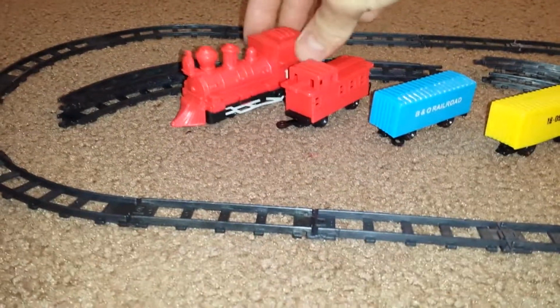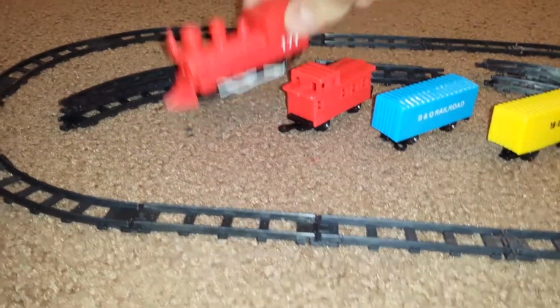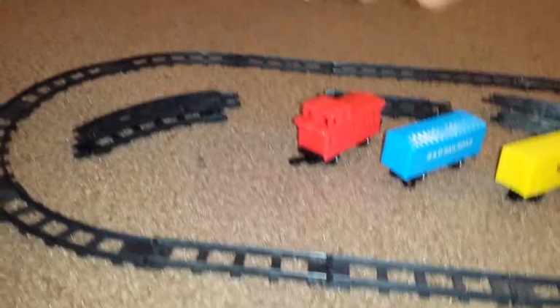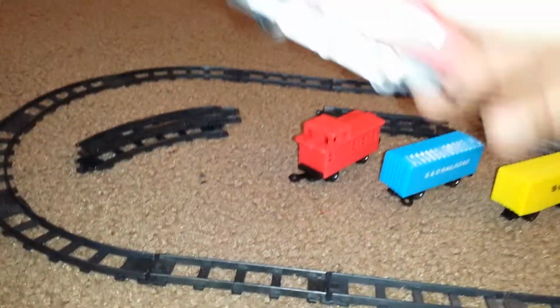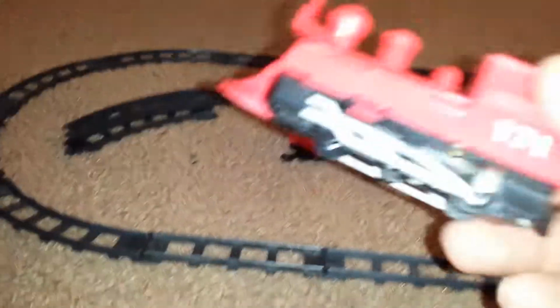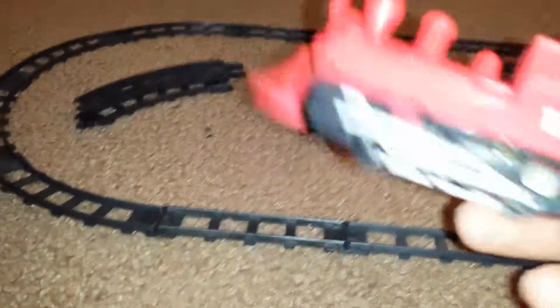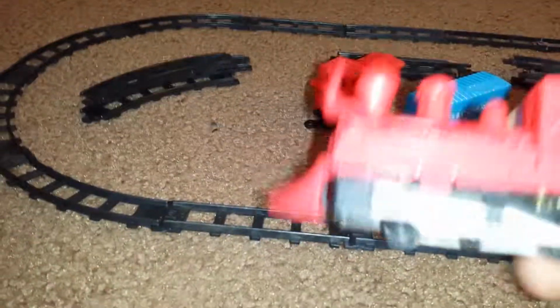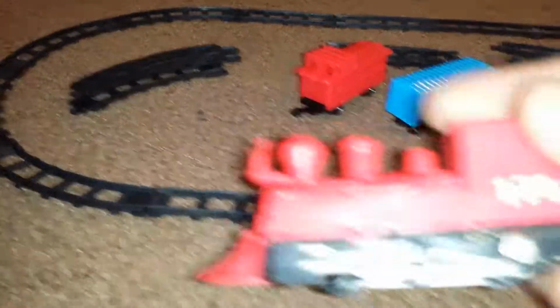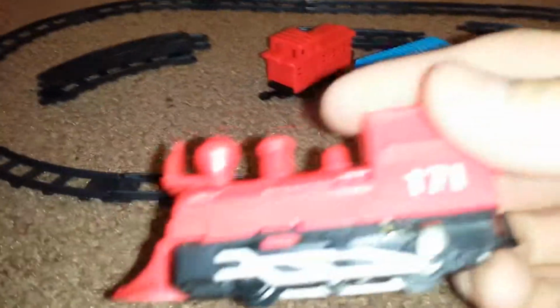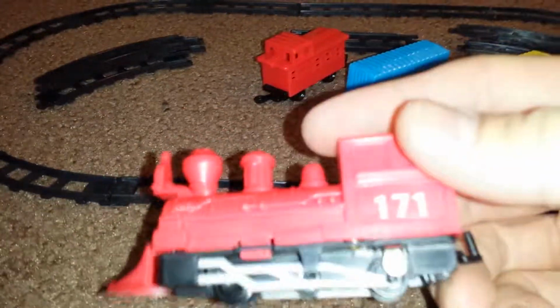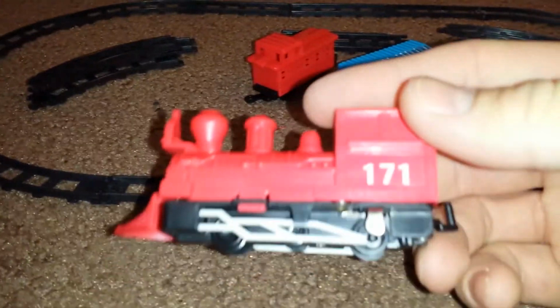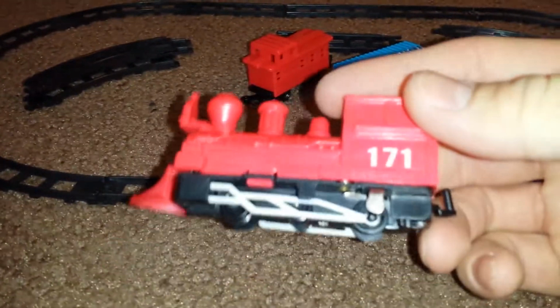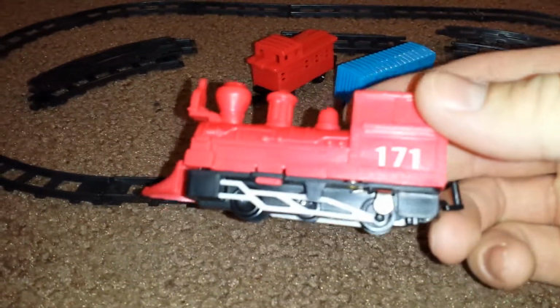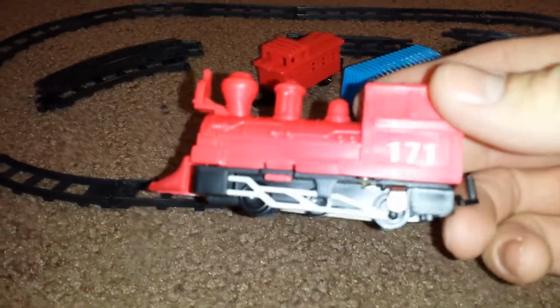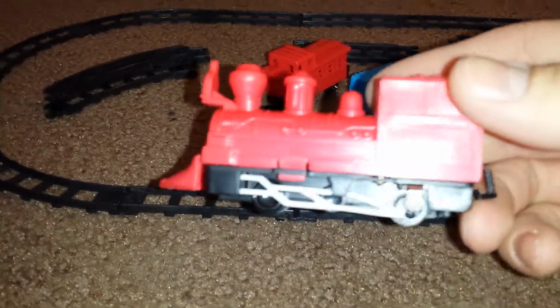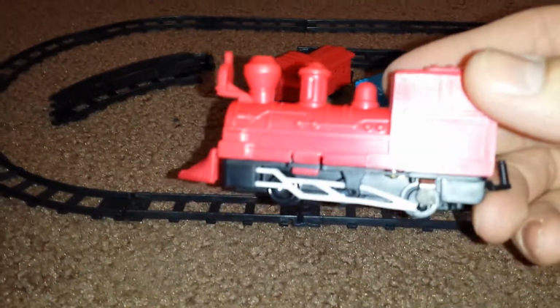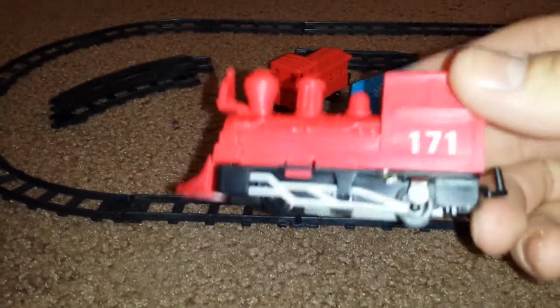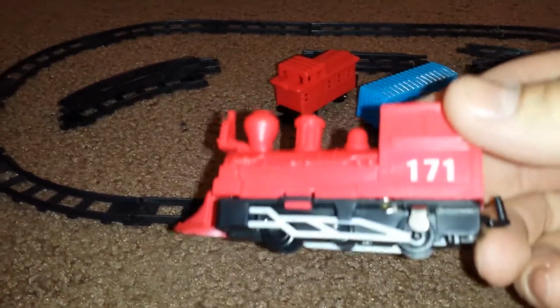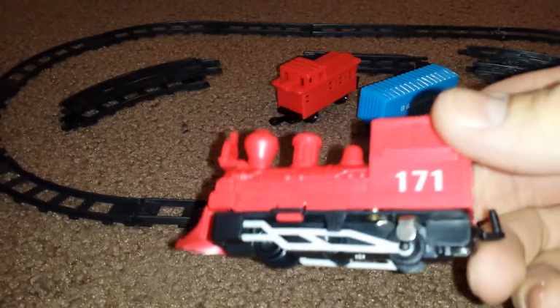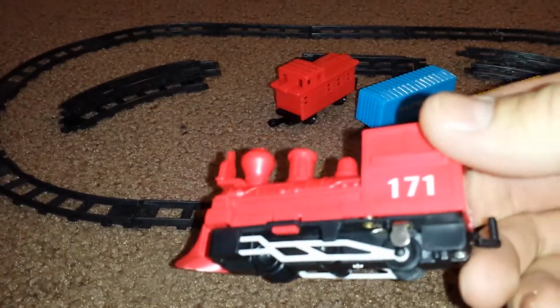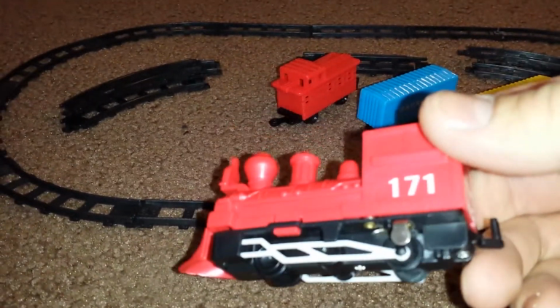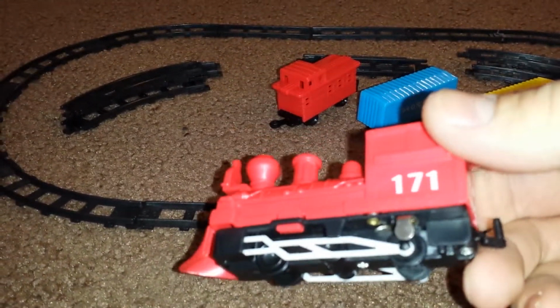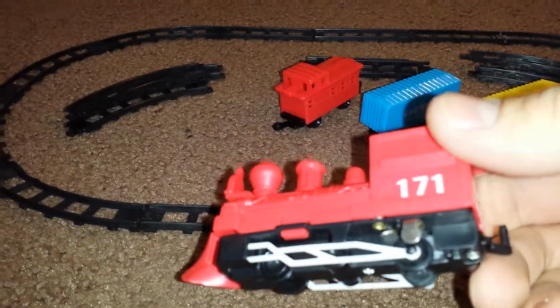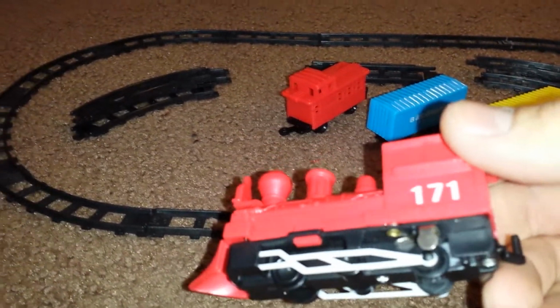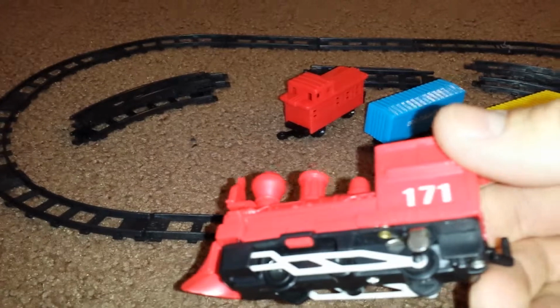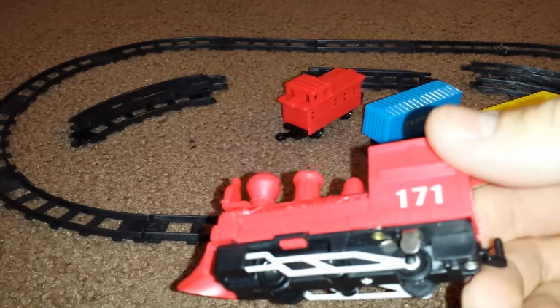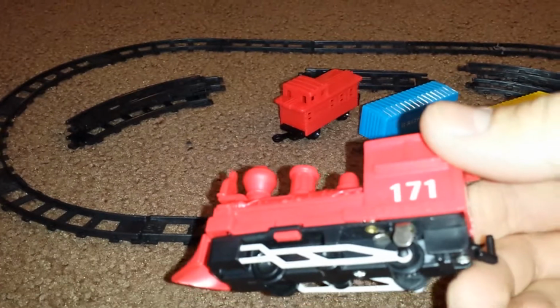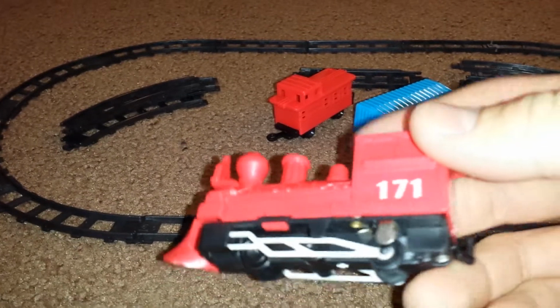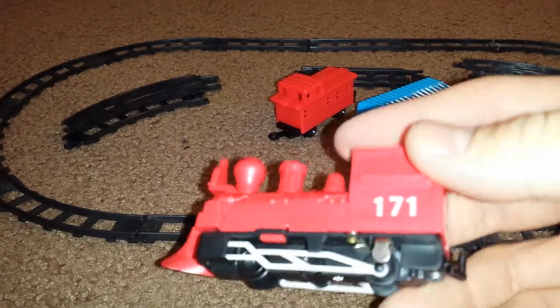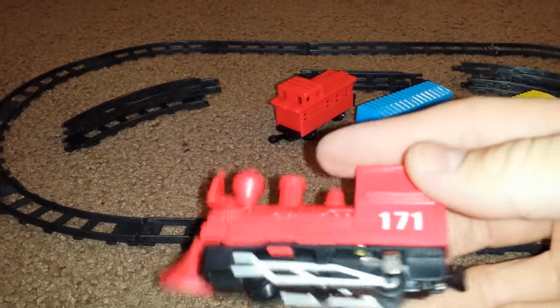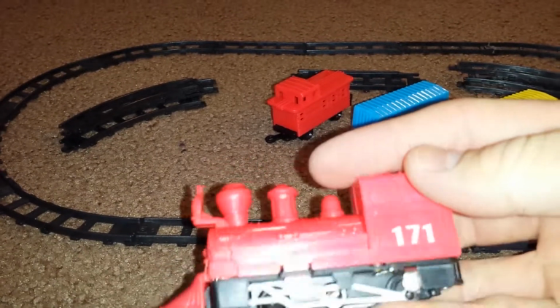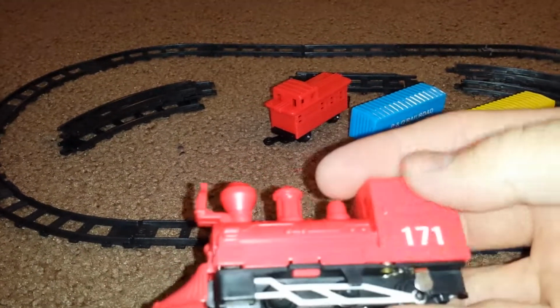Looking at the engine. Got a power switch — a little silver thing.